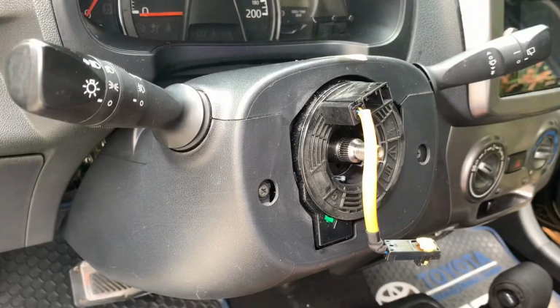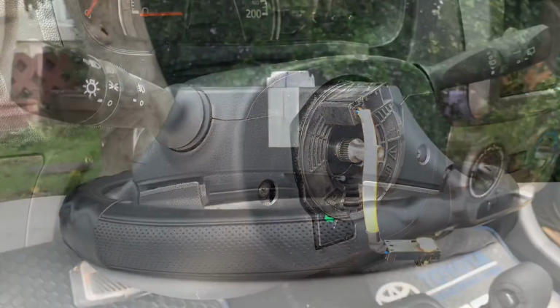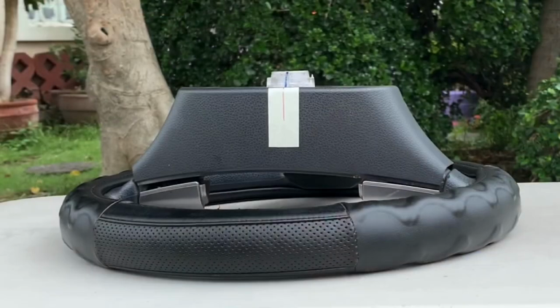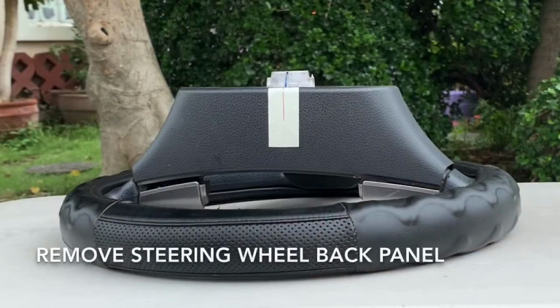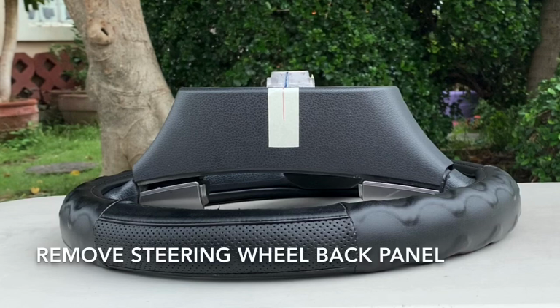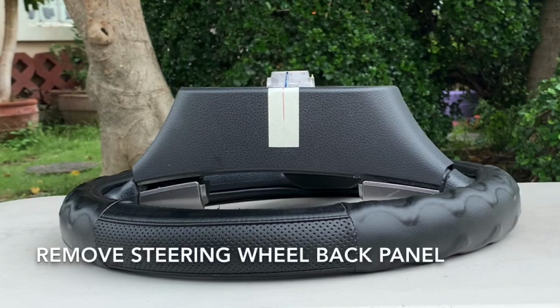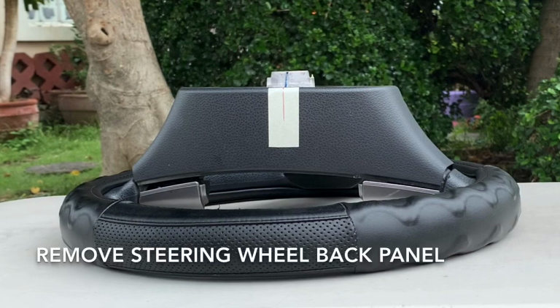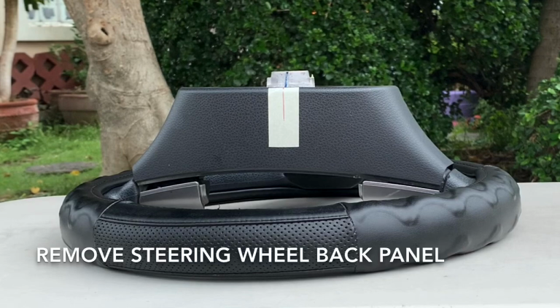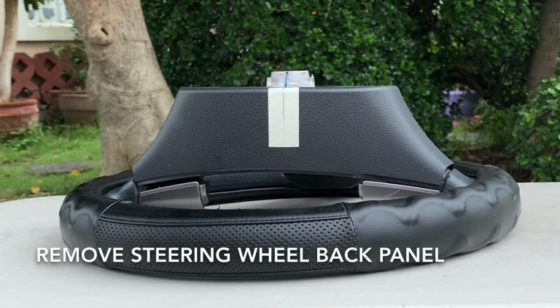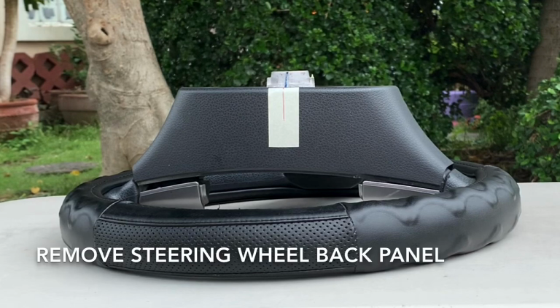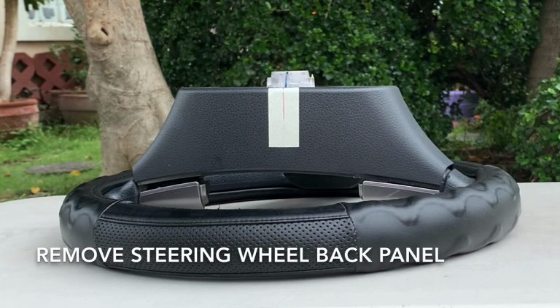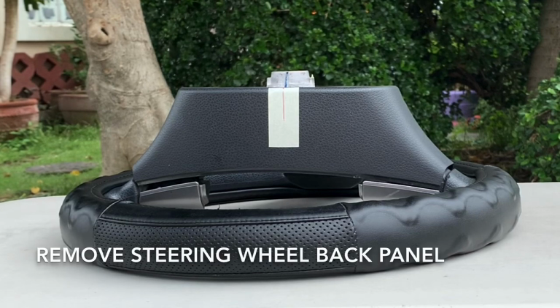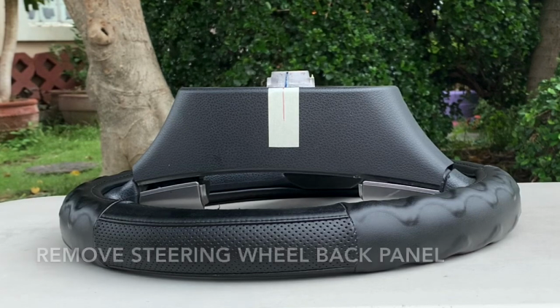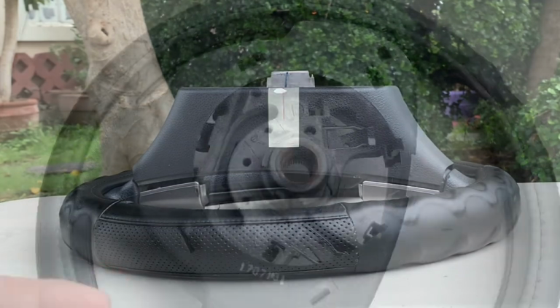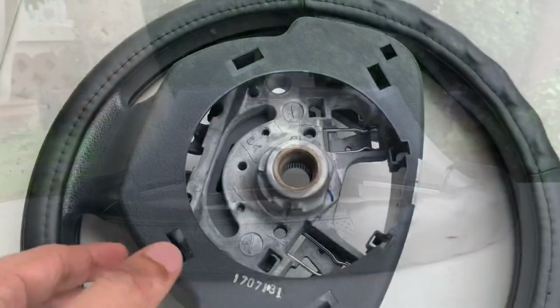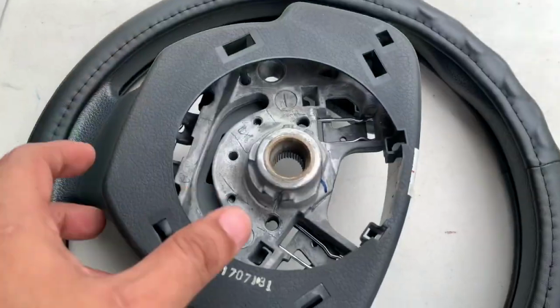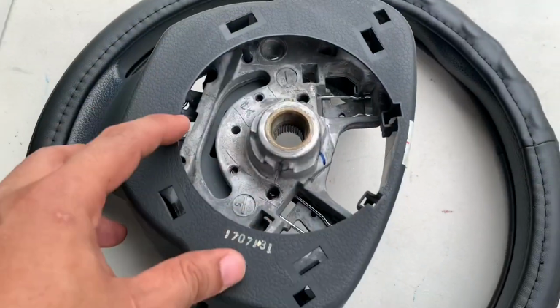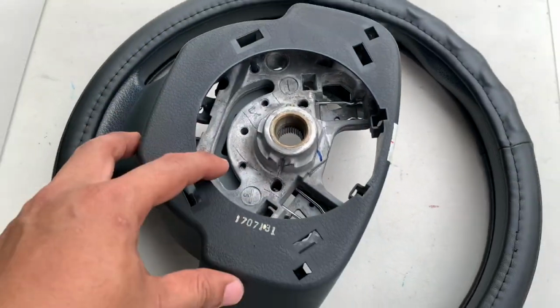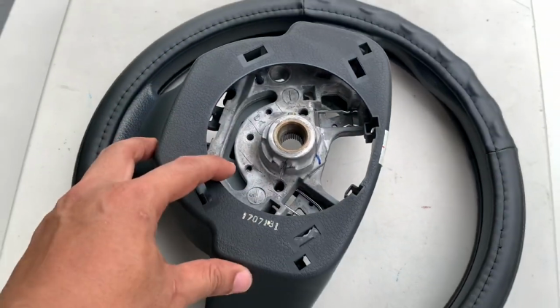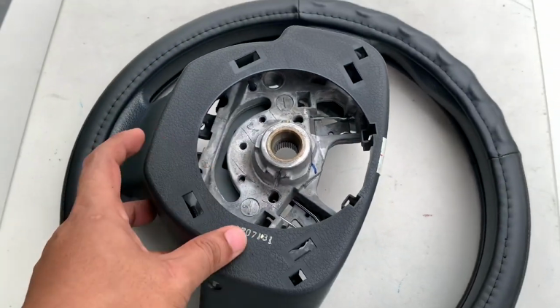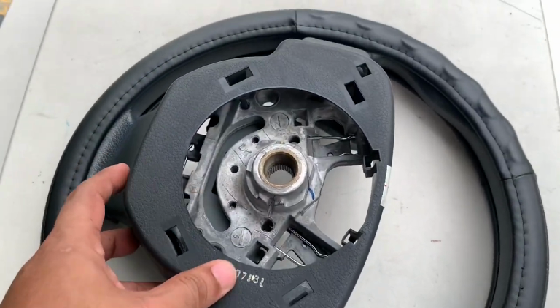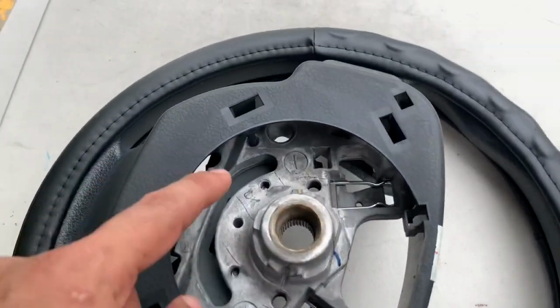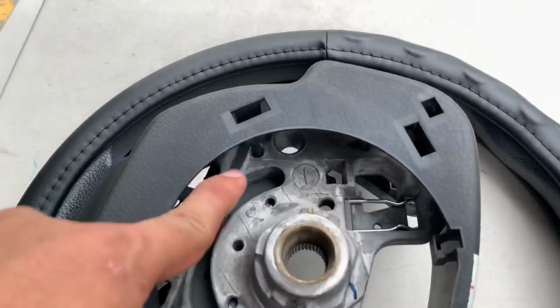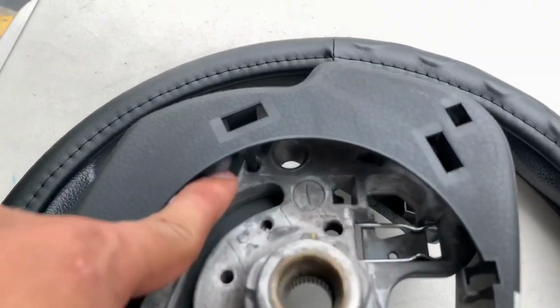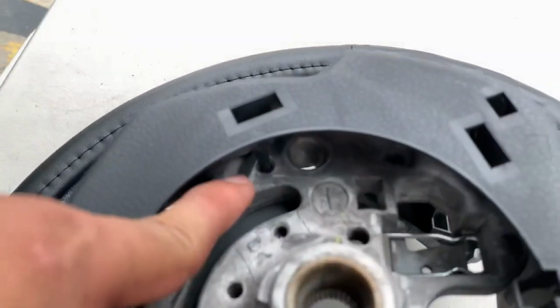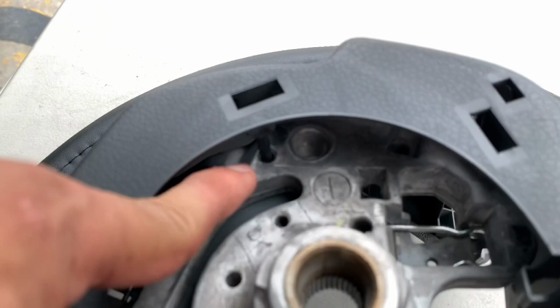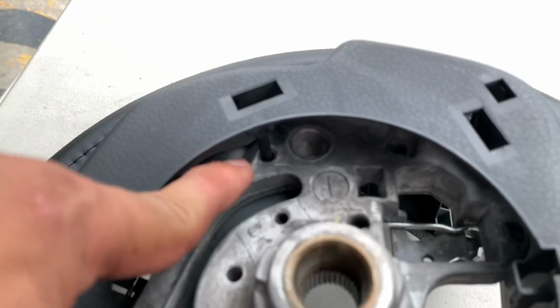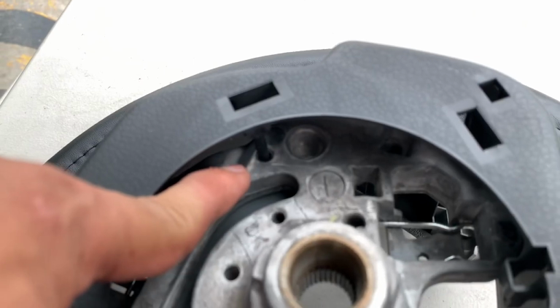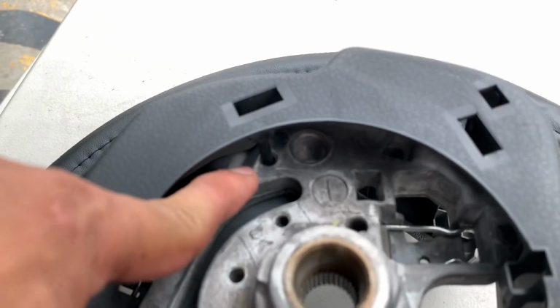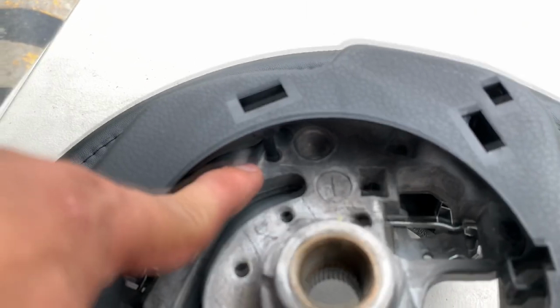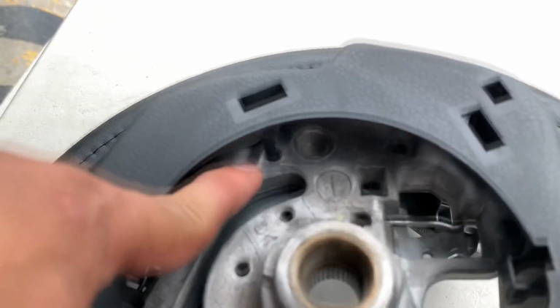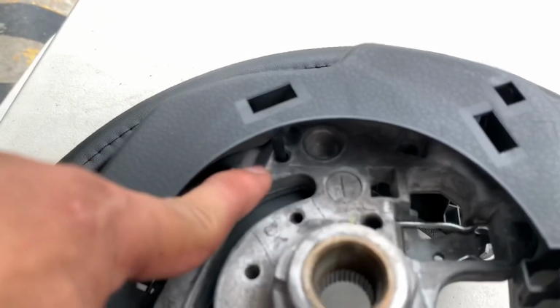This back panel trim is very easy to remove. Just pull out some plastic clips behind it.